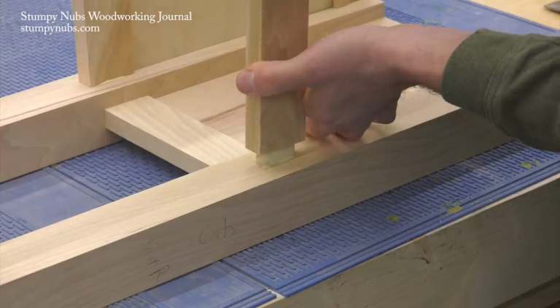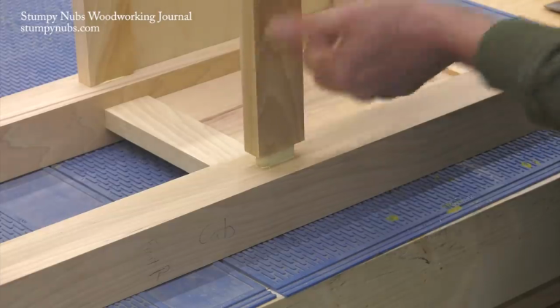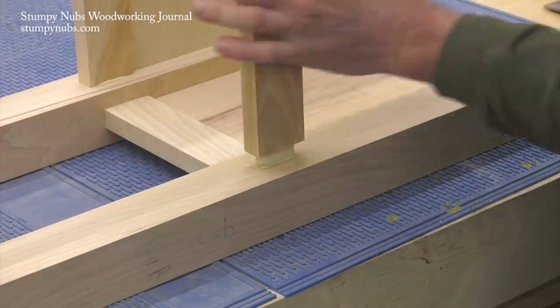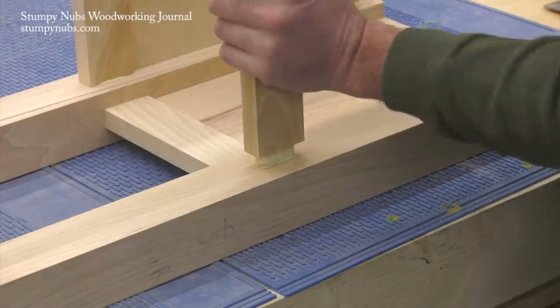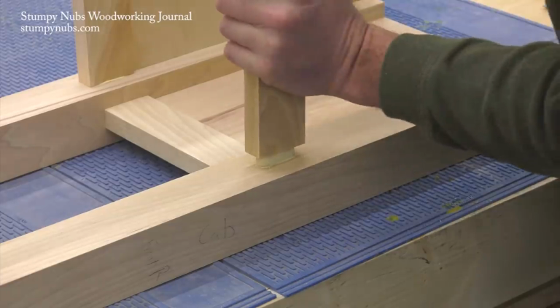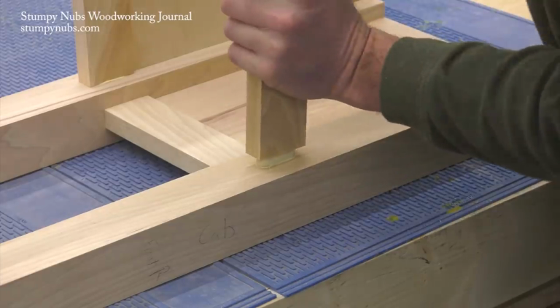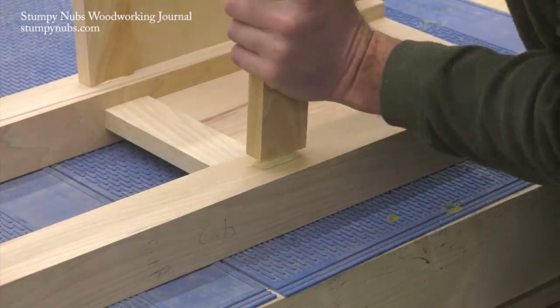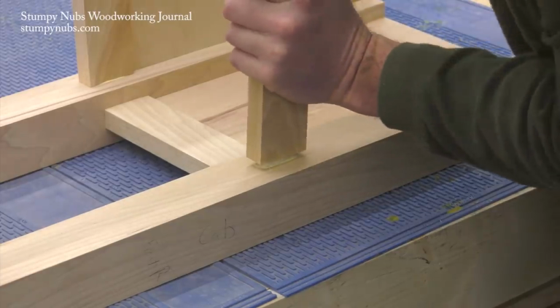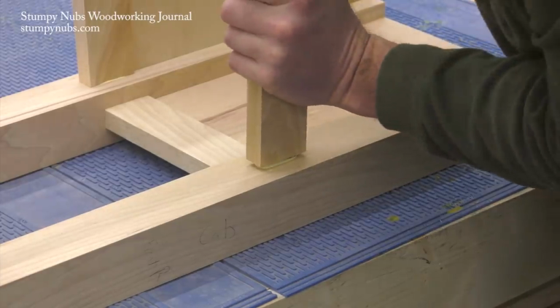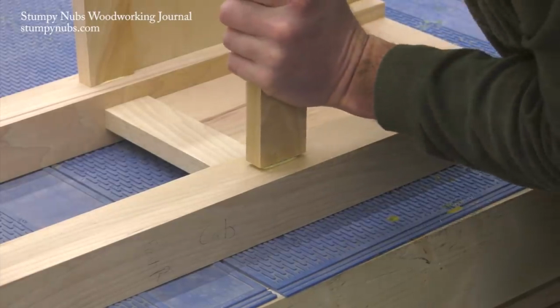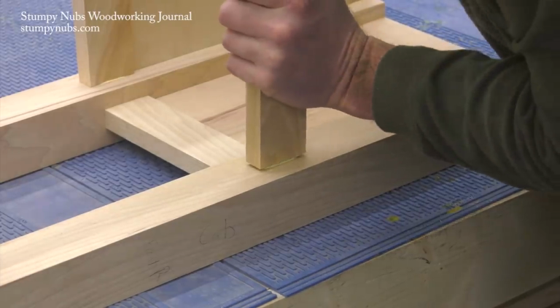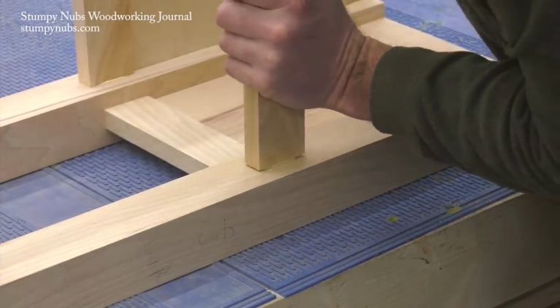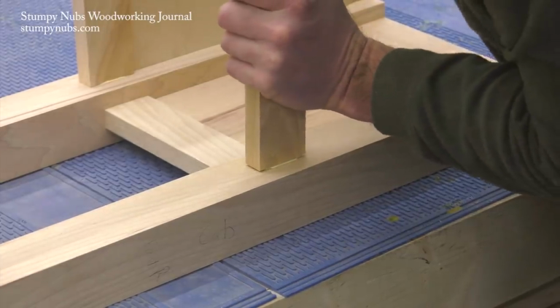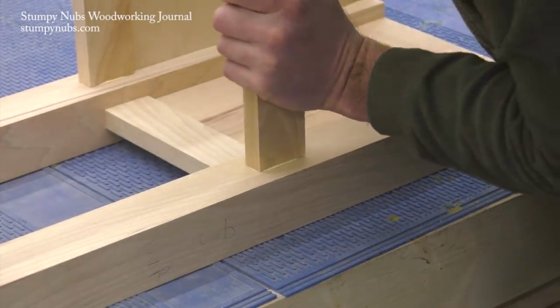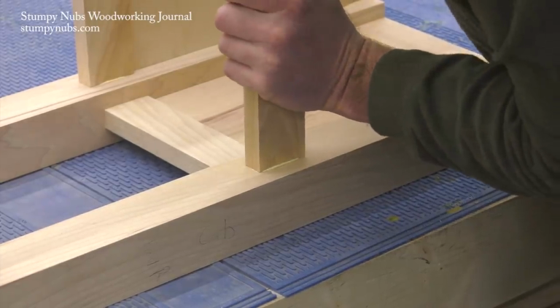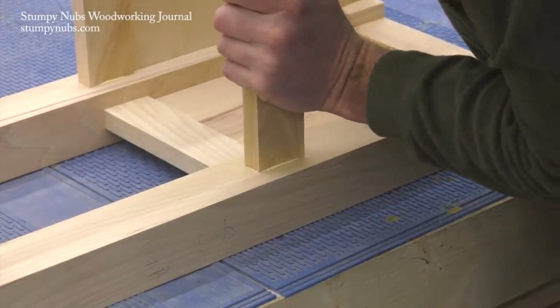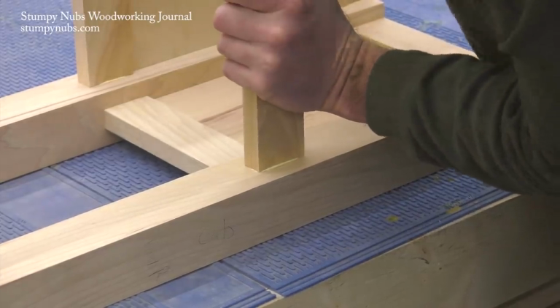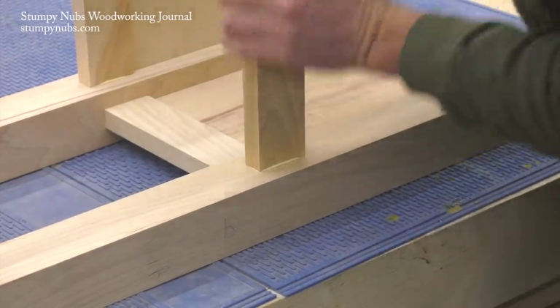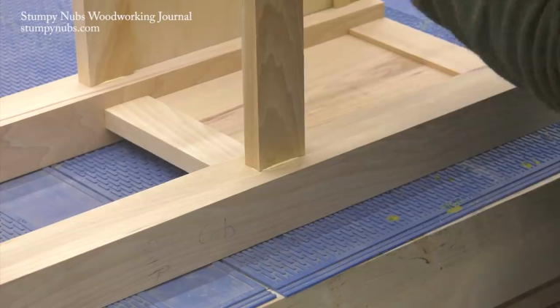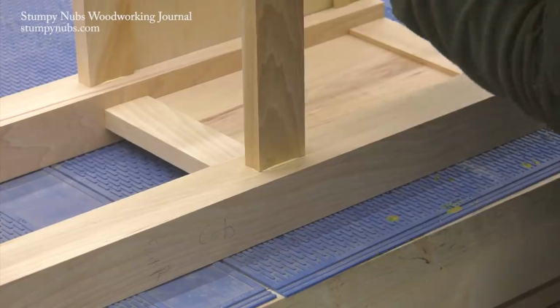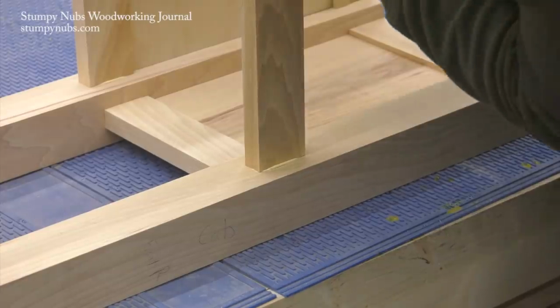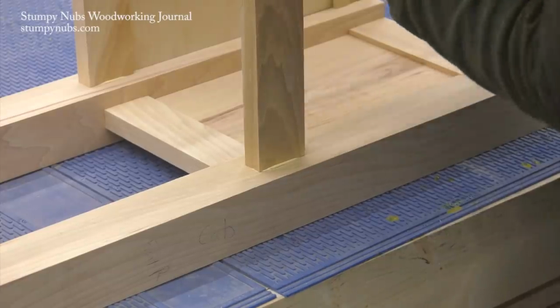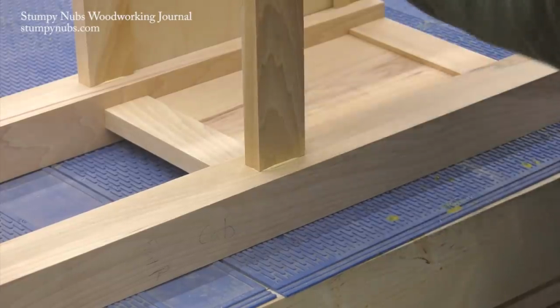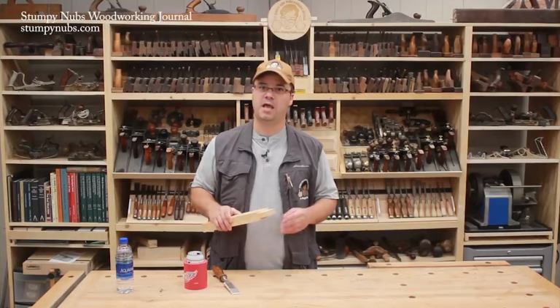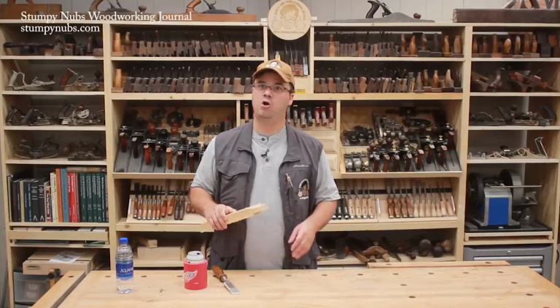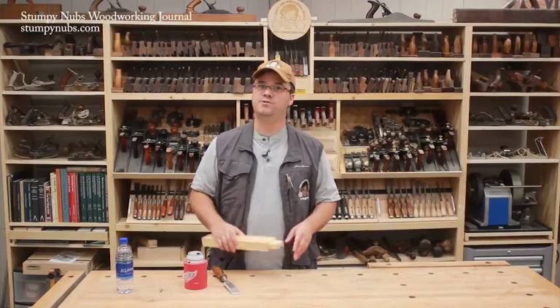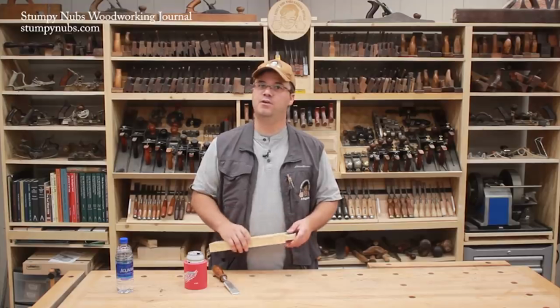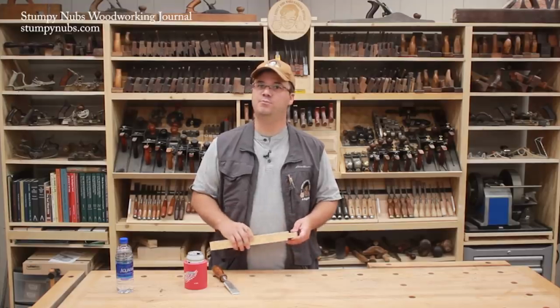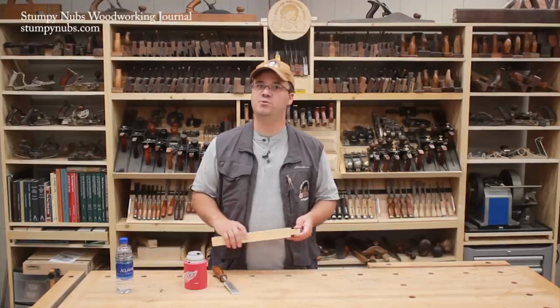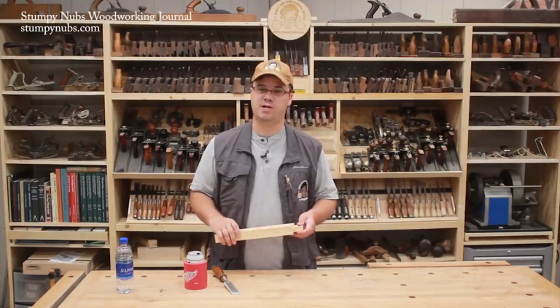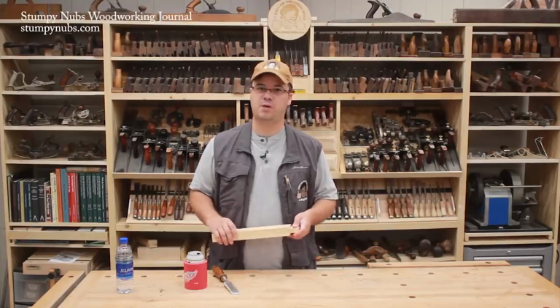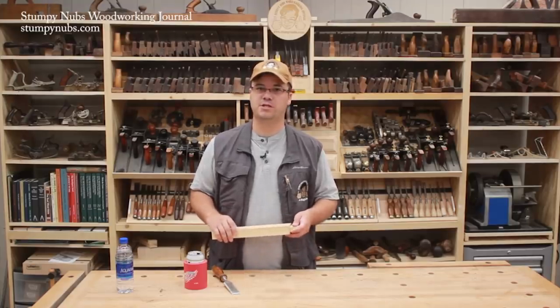Tenons are a fundamental part of woodworking. Everyone should know how to properly cut and fit them. I hope this video helps you in your next project.